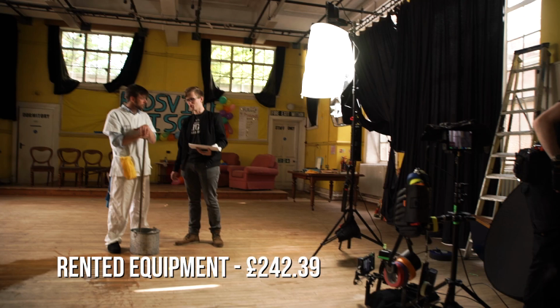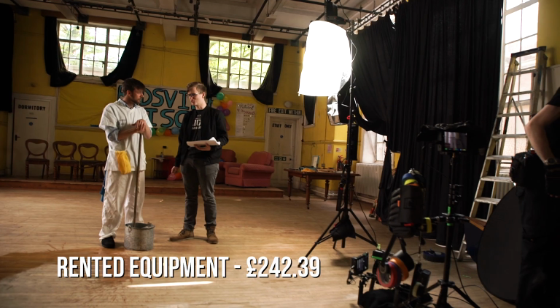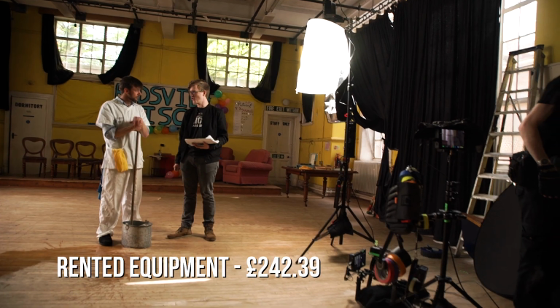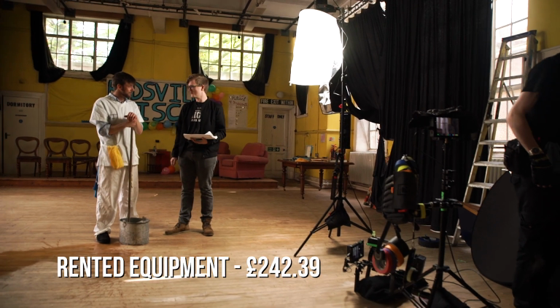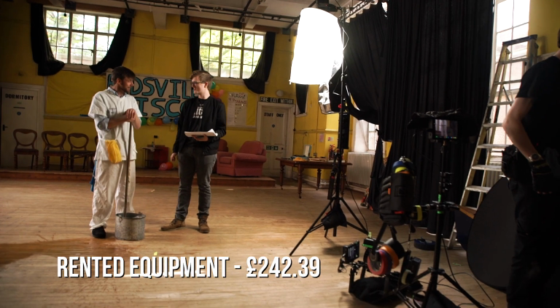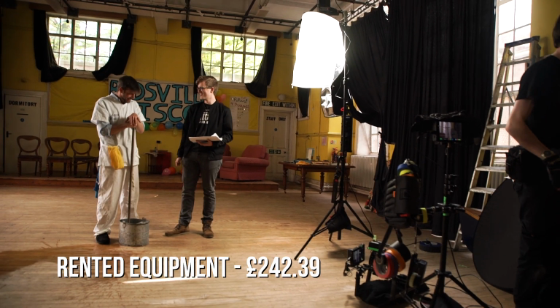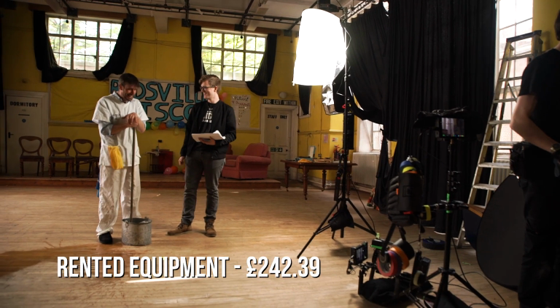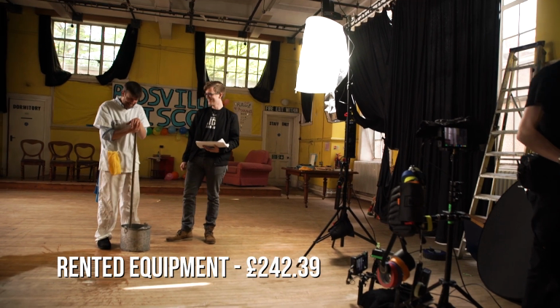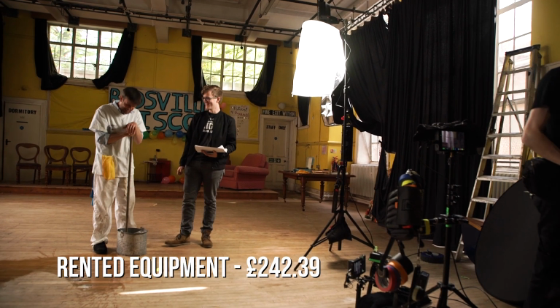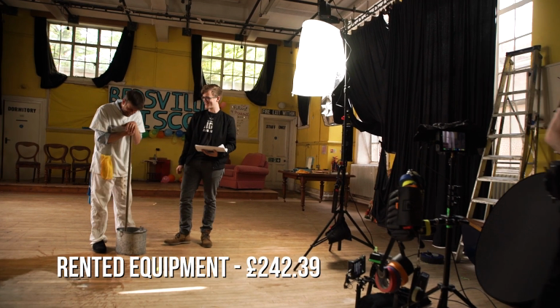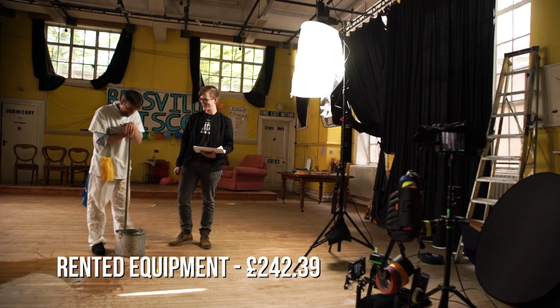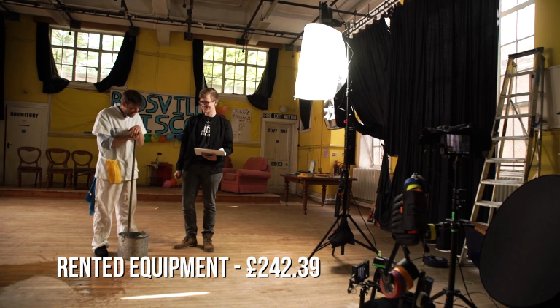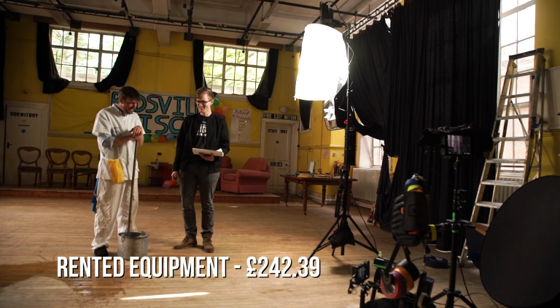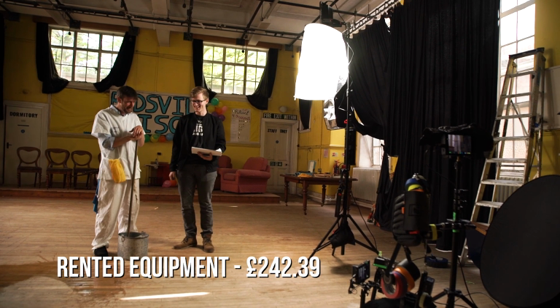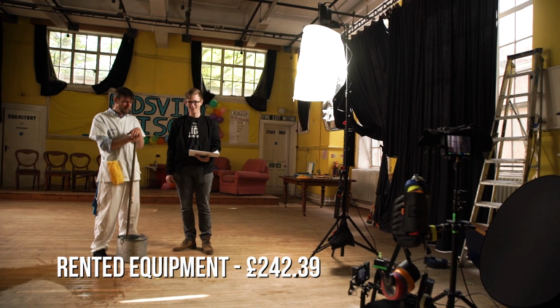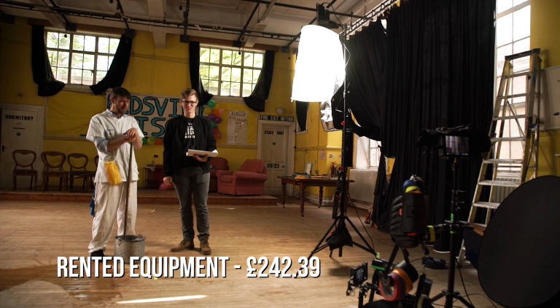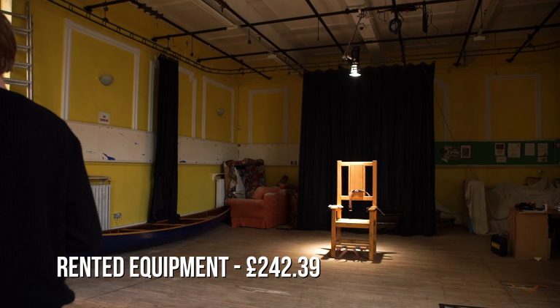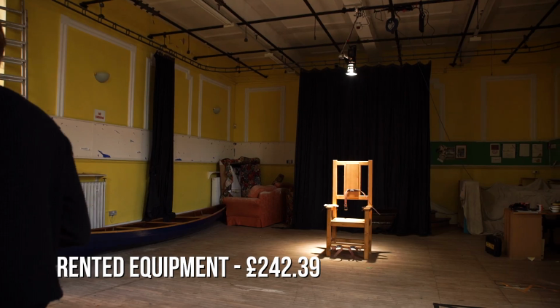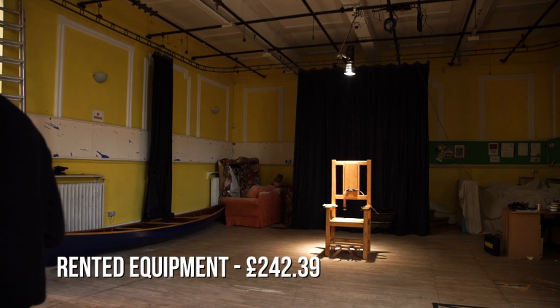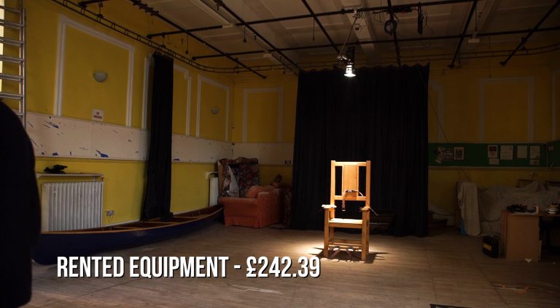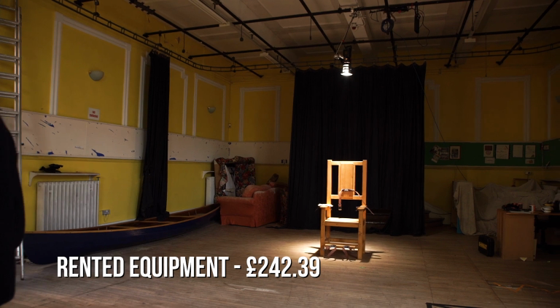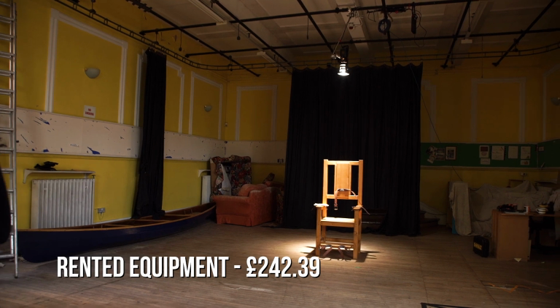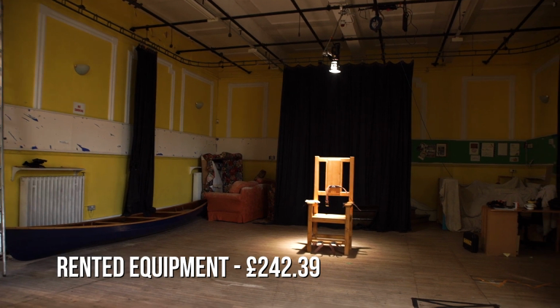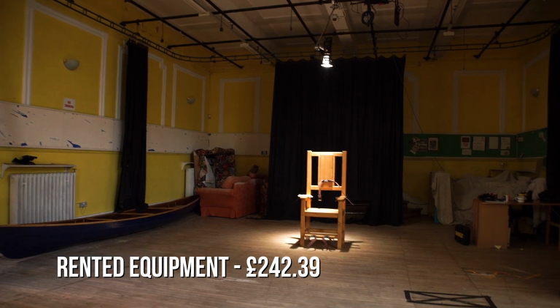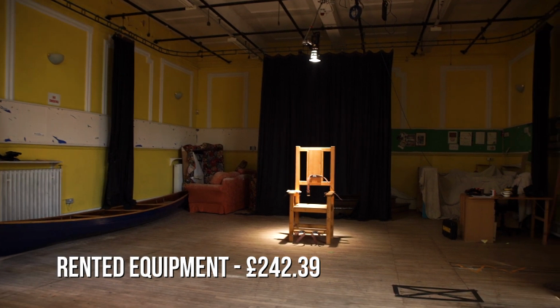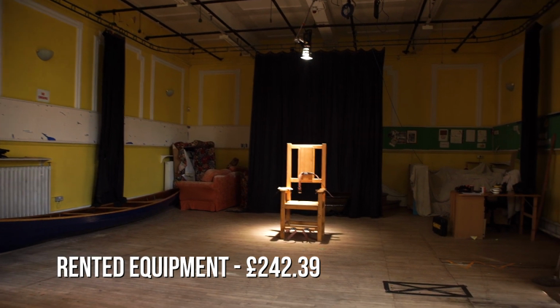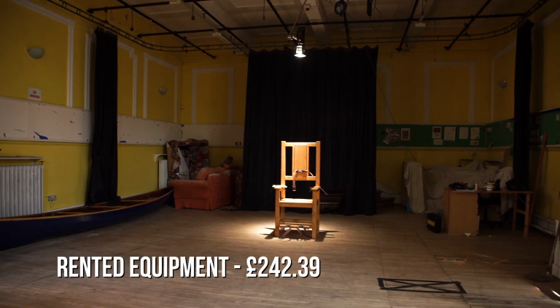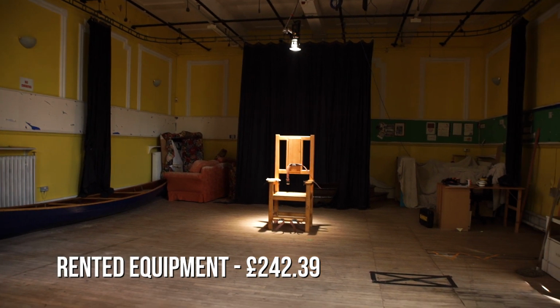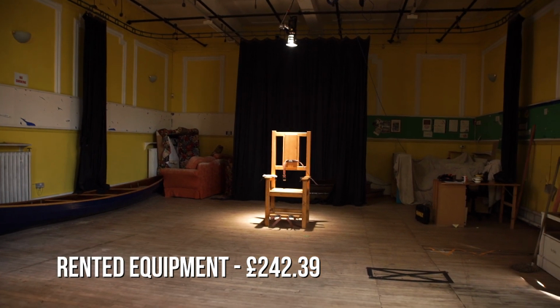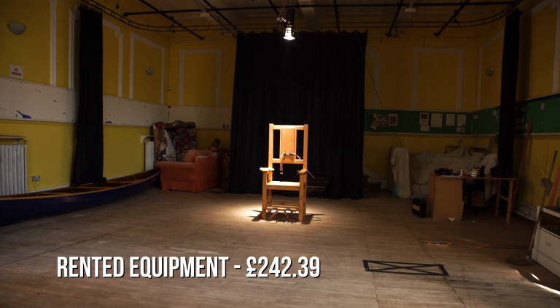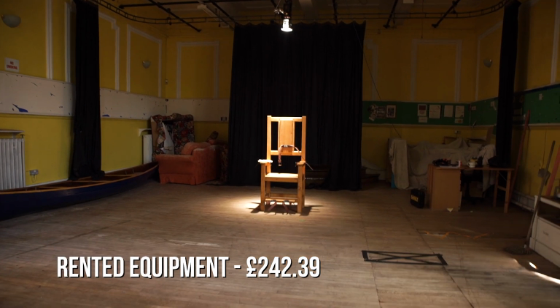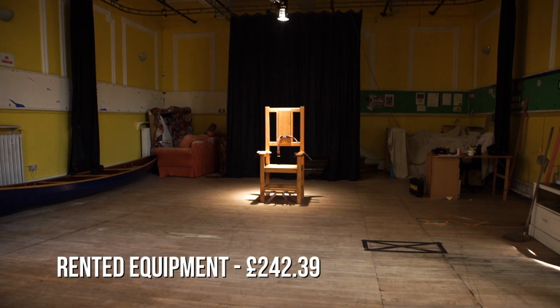For this film we had to rent three Aperture 300D lights, as we did not have any lights that were suitable for the production.